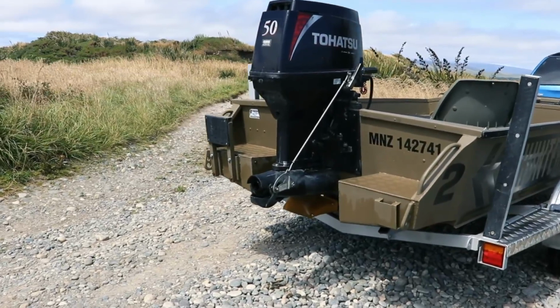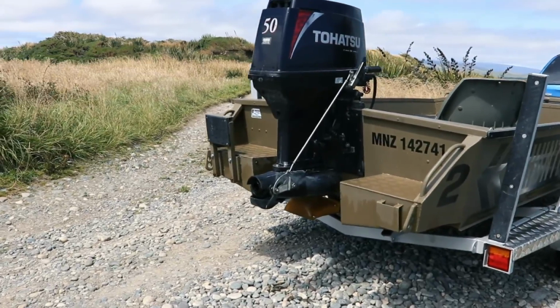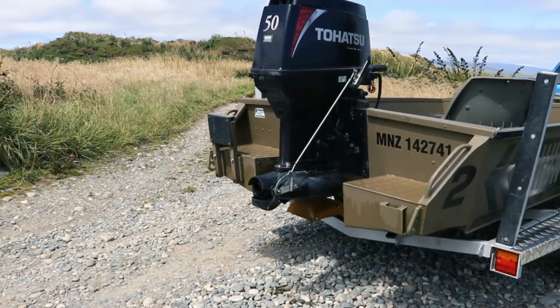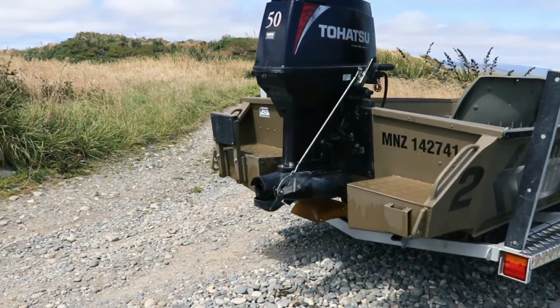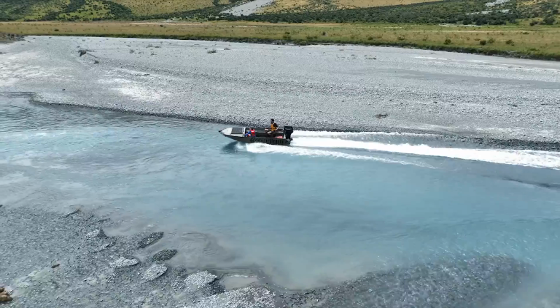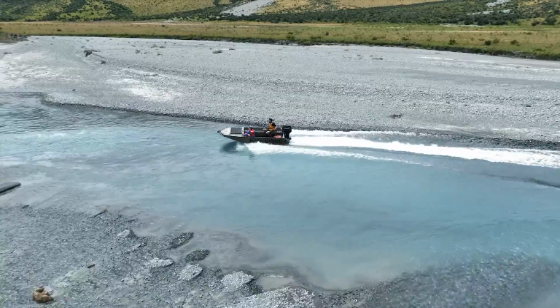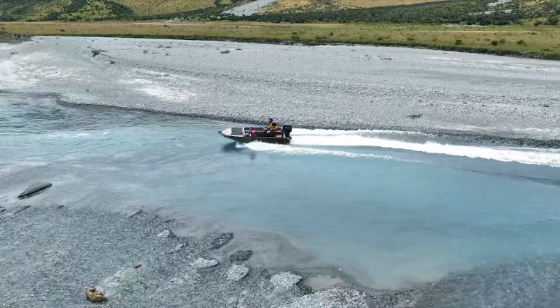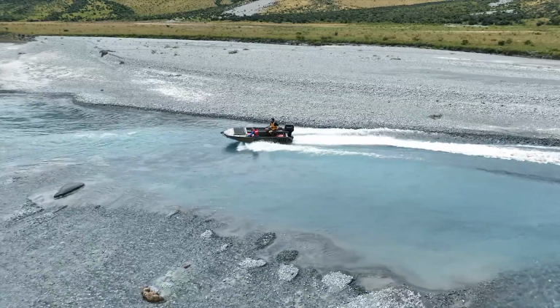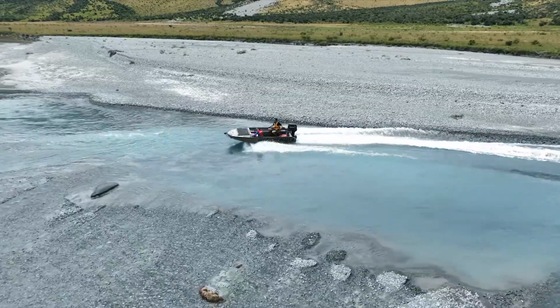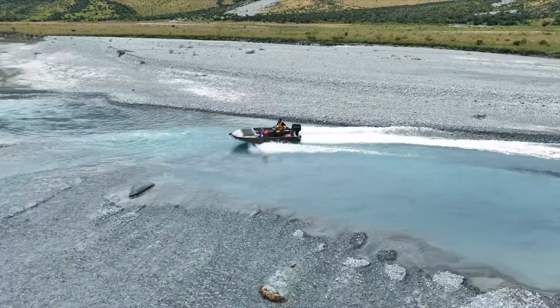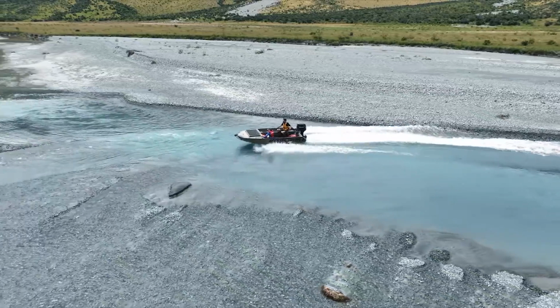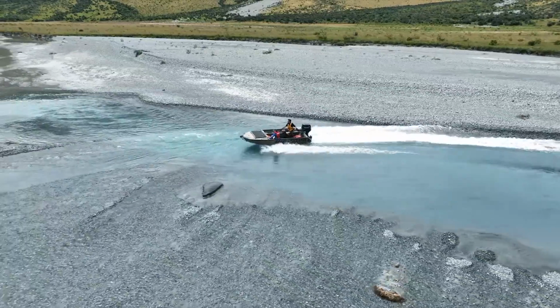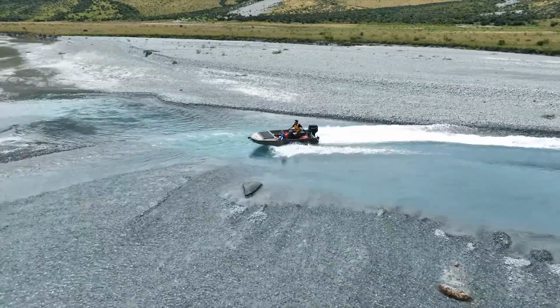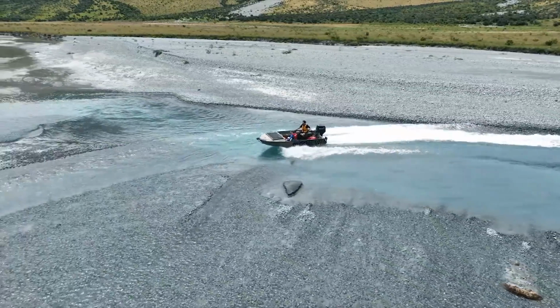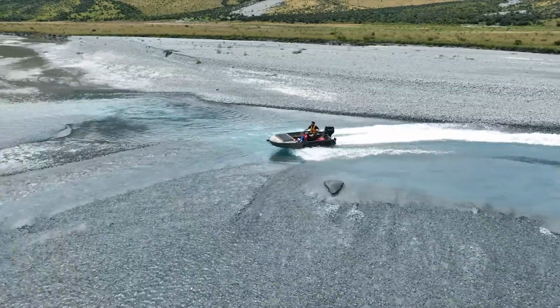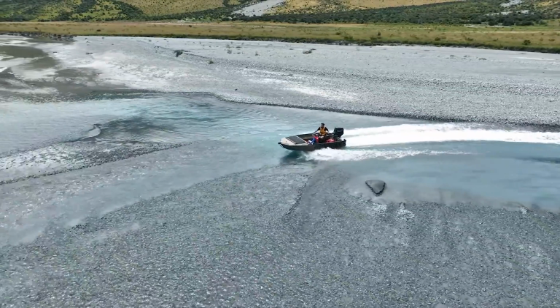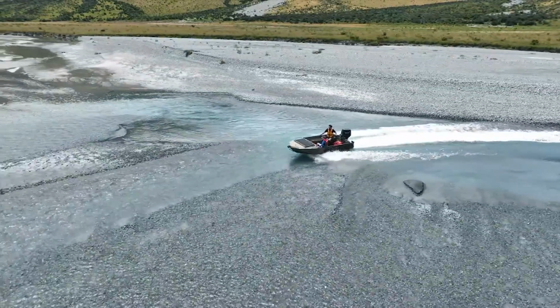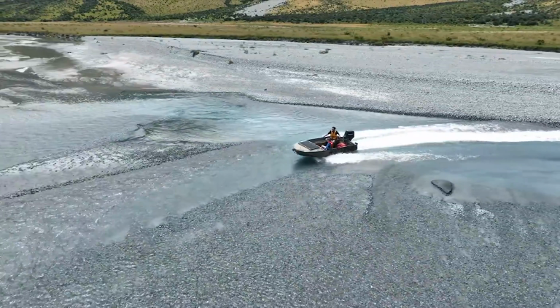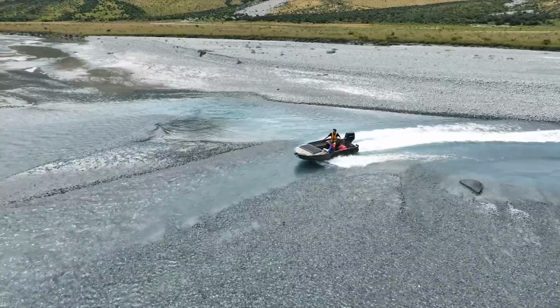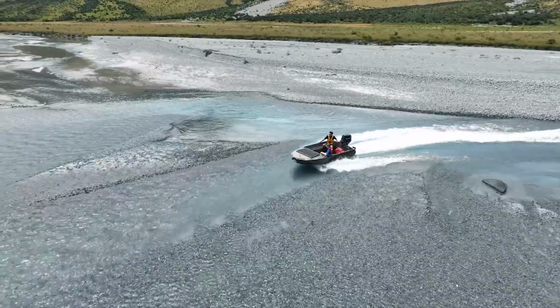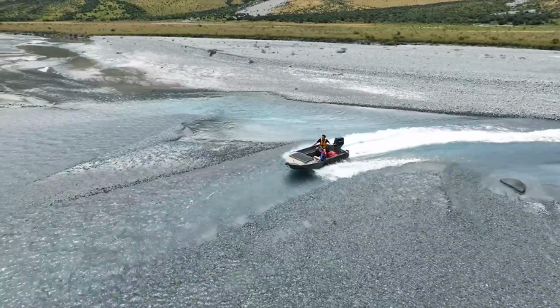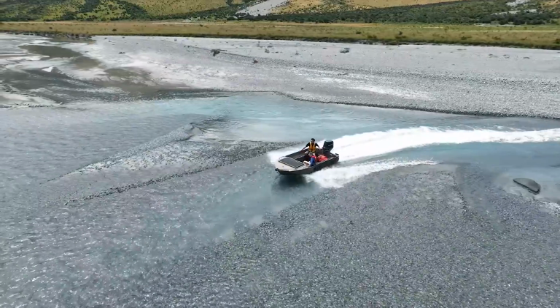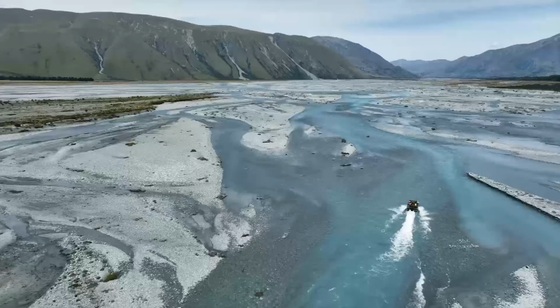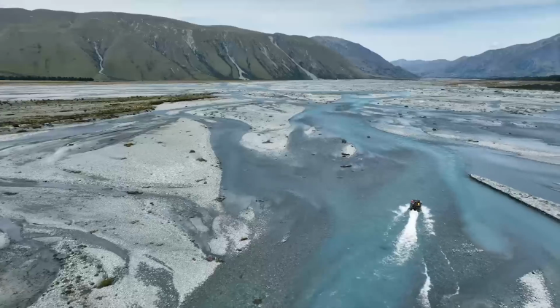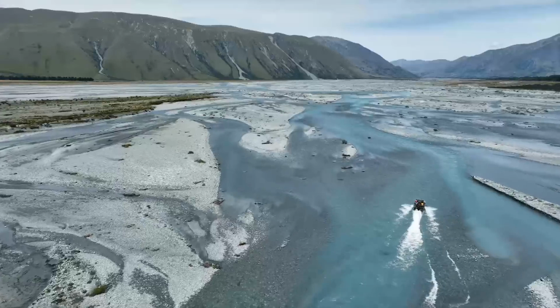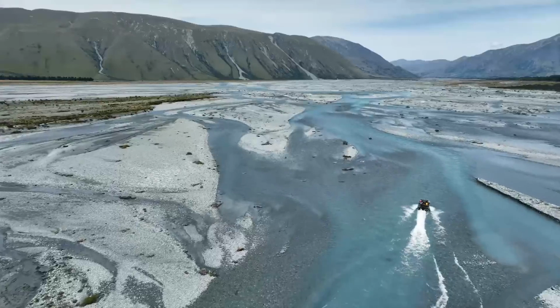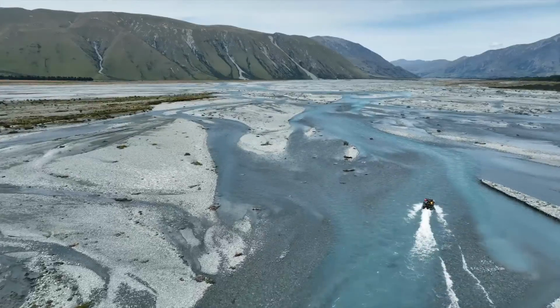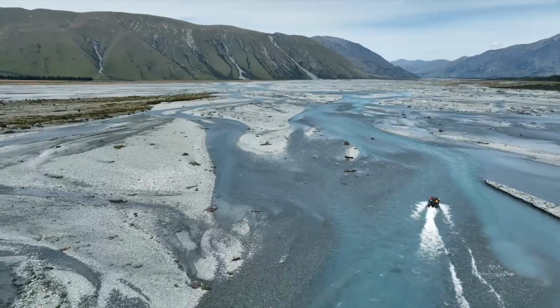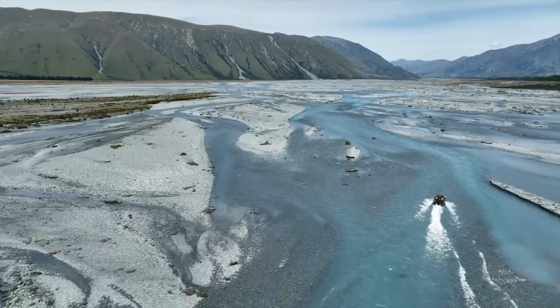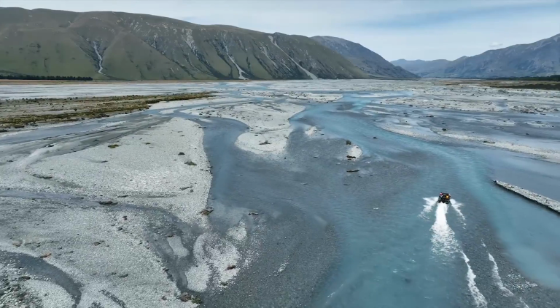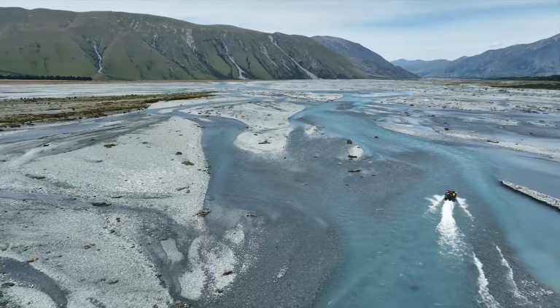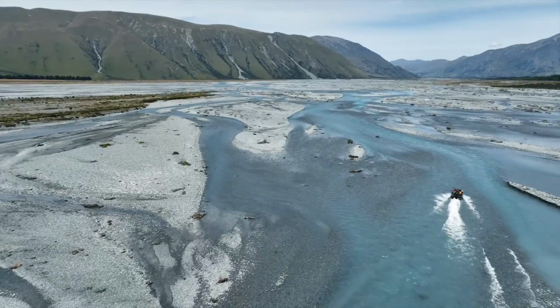It means we can go up lots of places — braided rivers, estuaries — pretty much anywhere with shallow water.